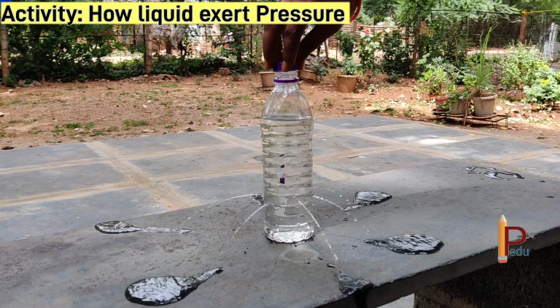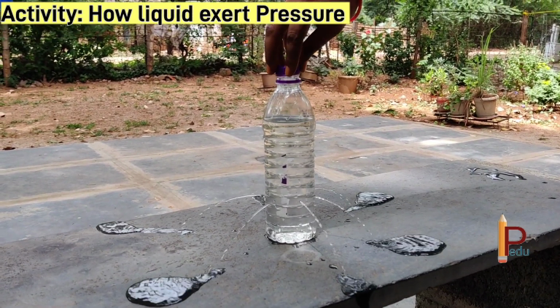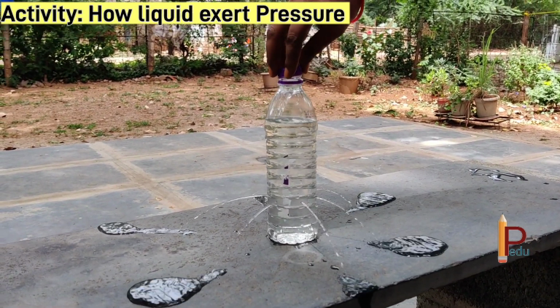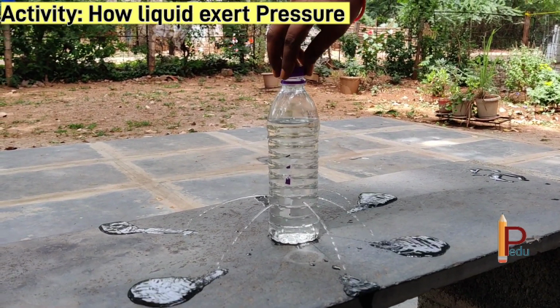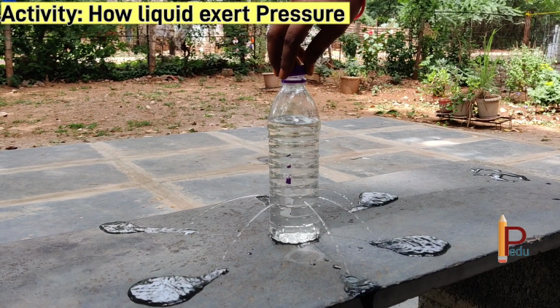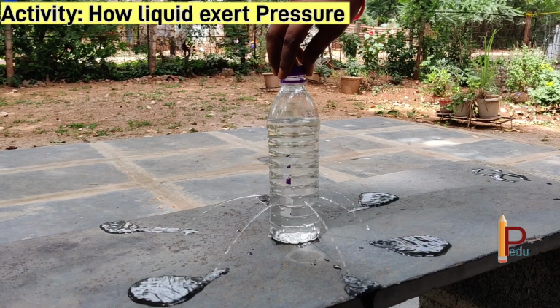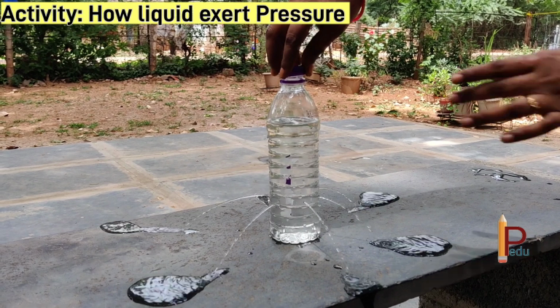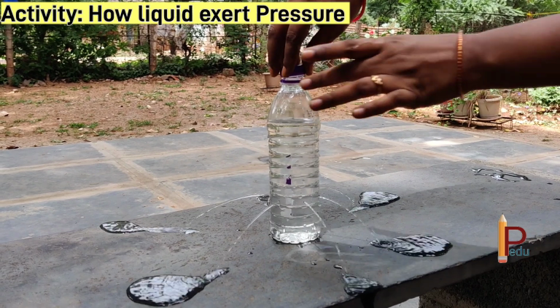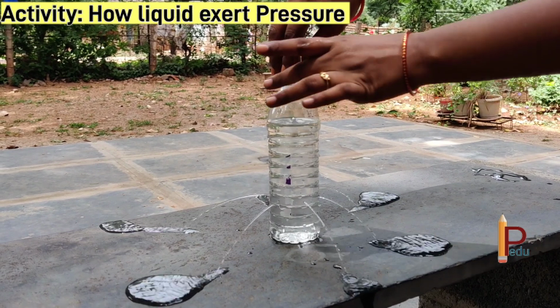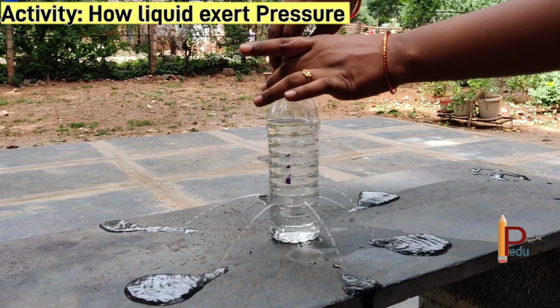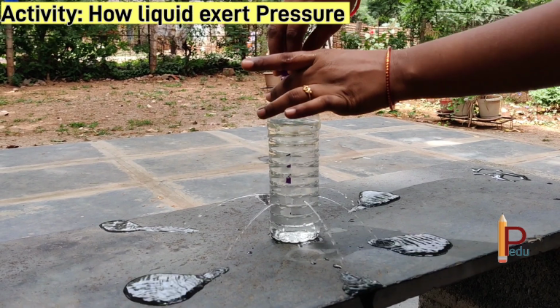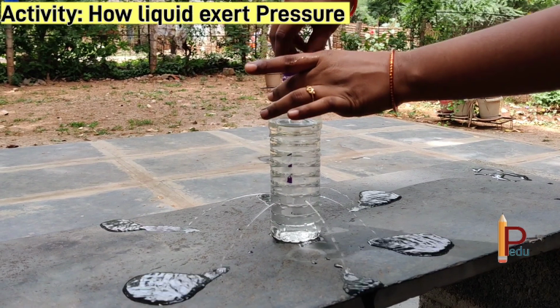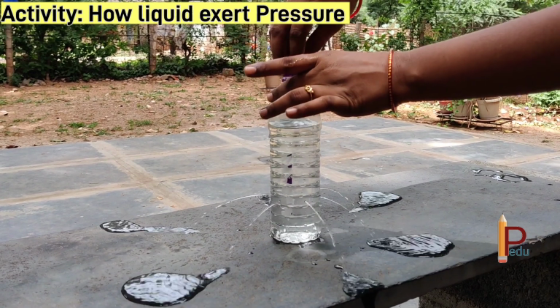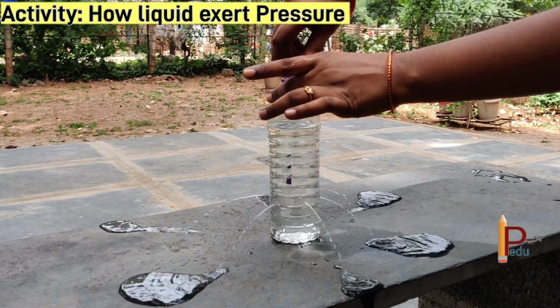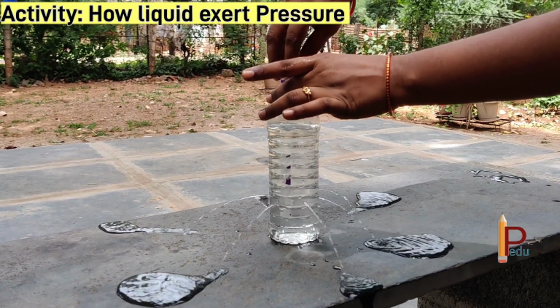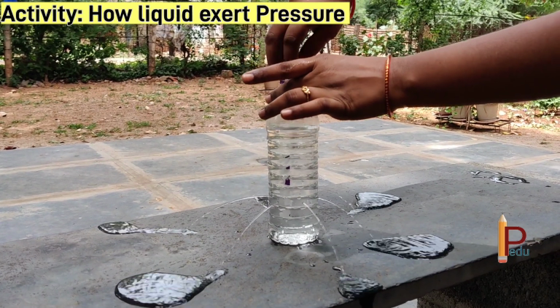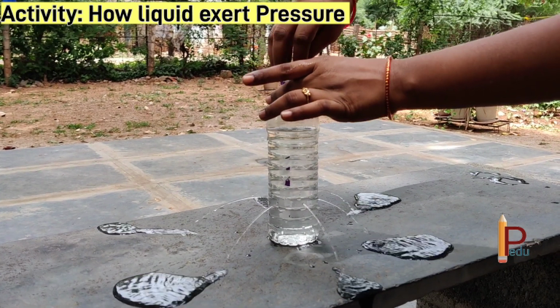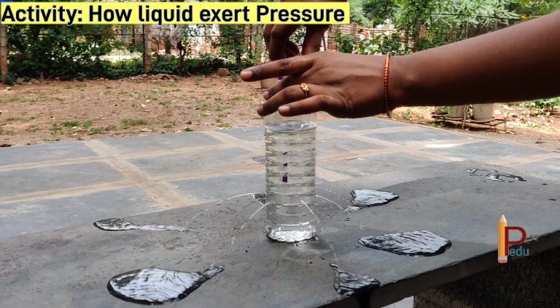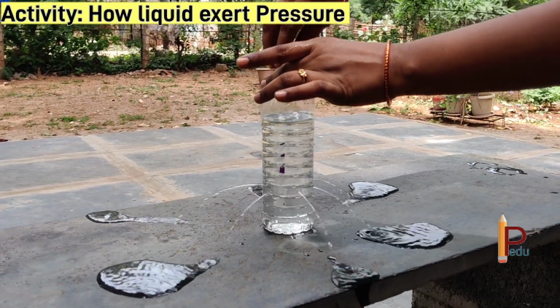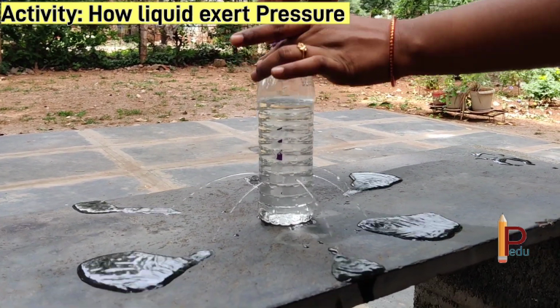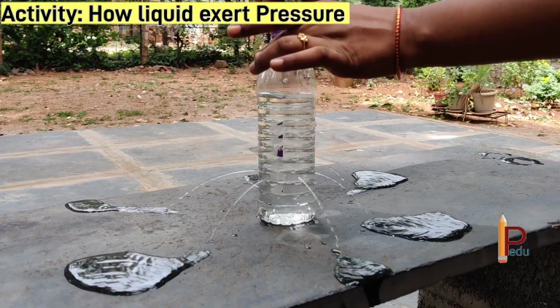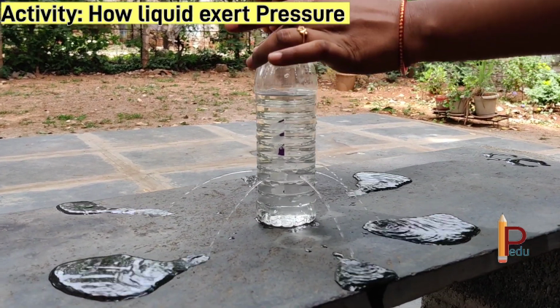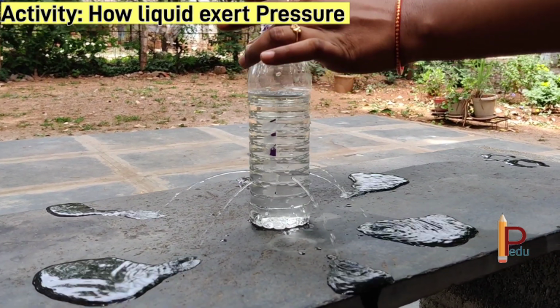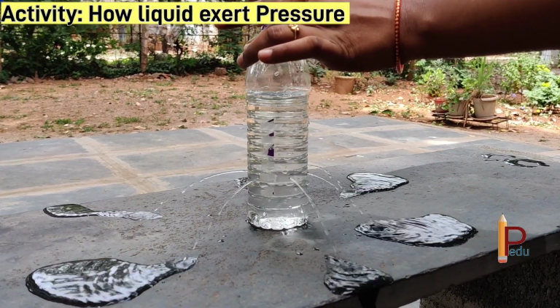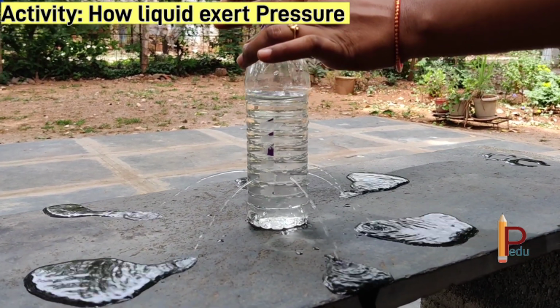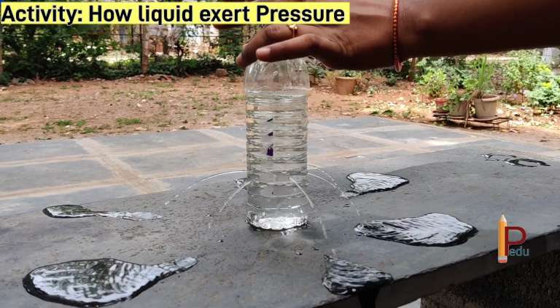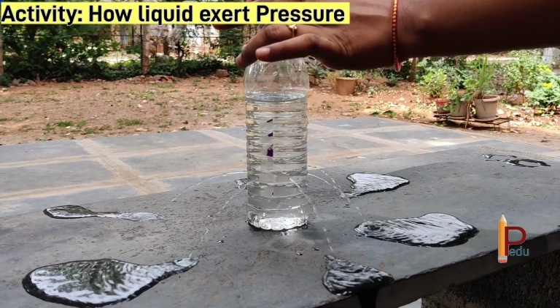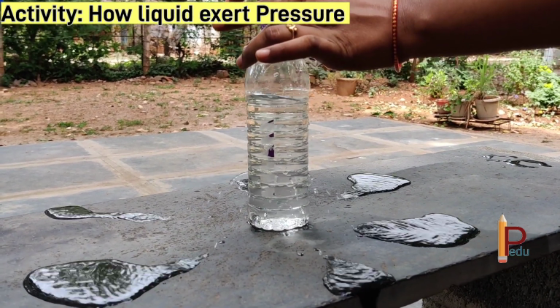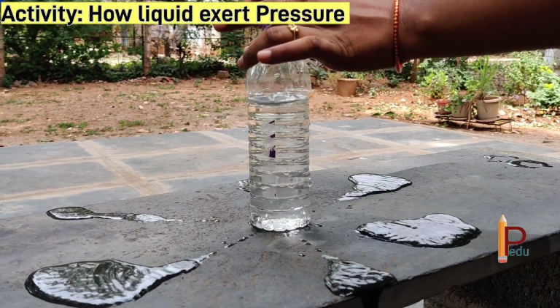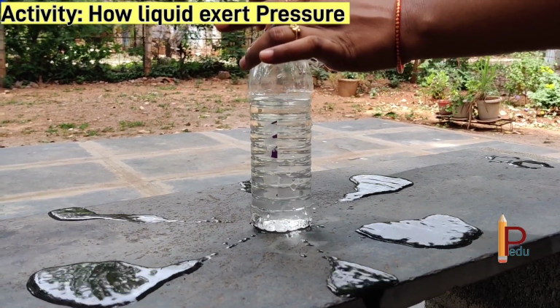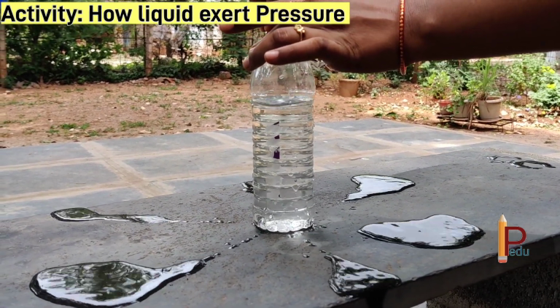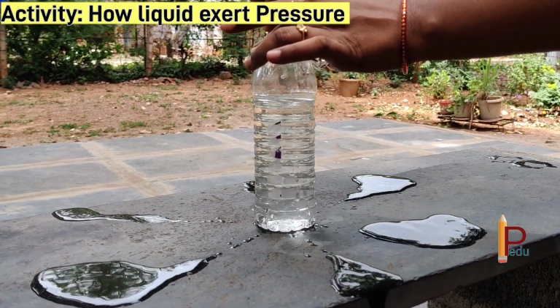When I close the cap again, no water is coming out. Why?